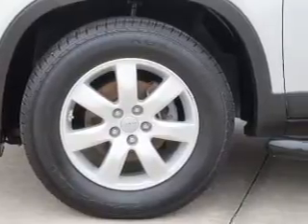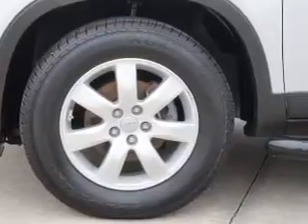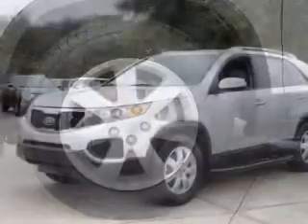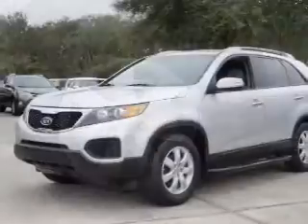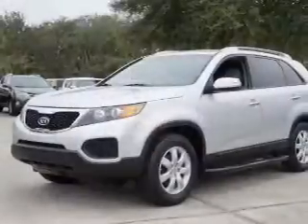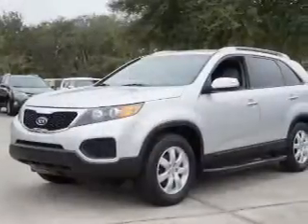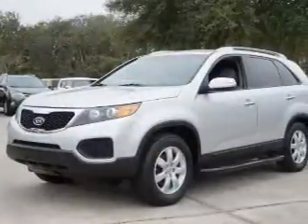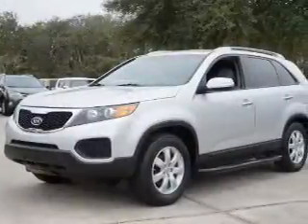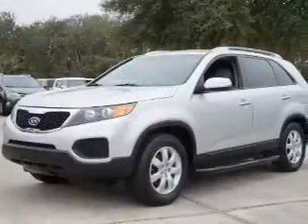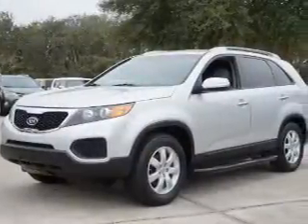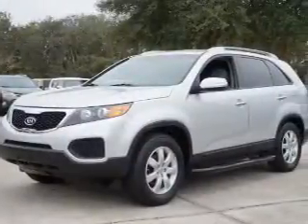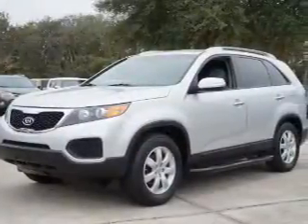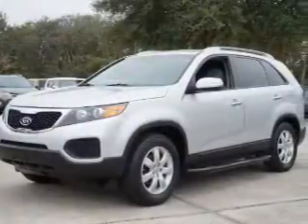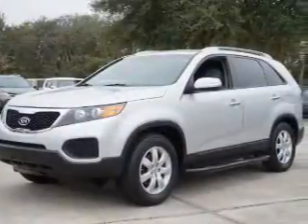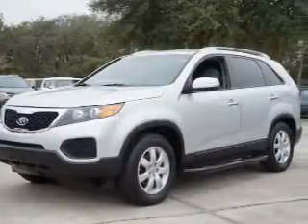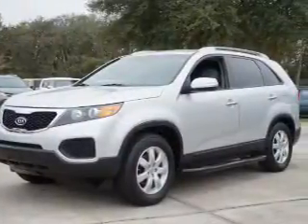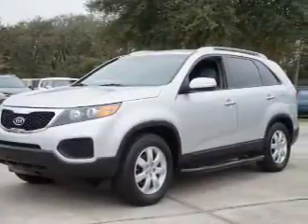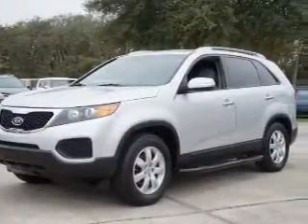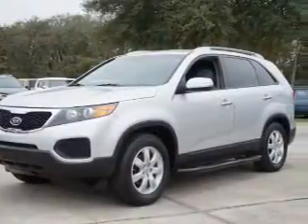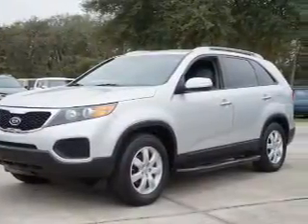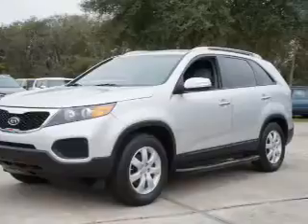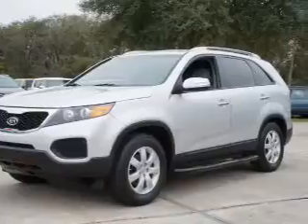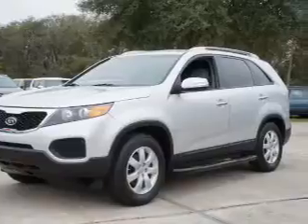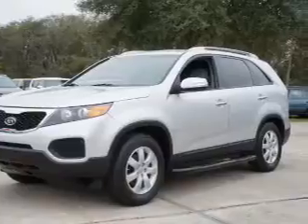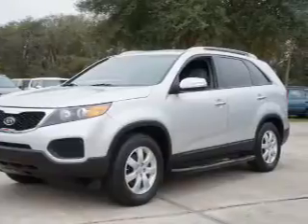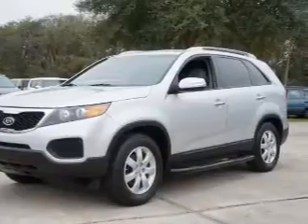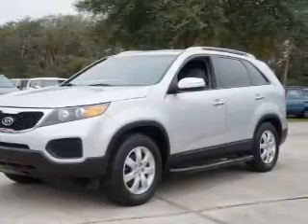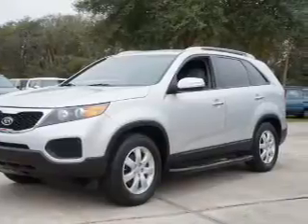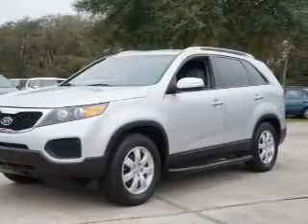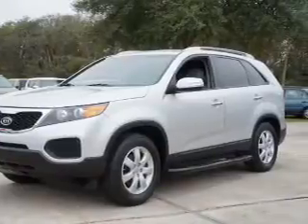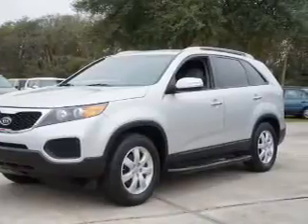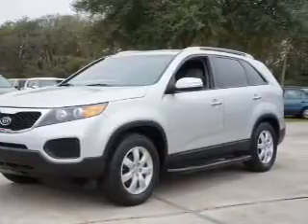Daytime running lights. Let us put you in the driver's seat today — call or click to contact us.